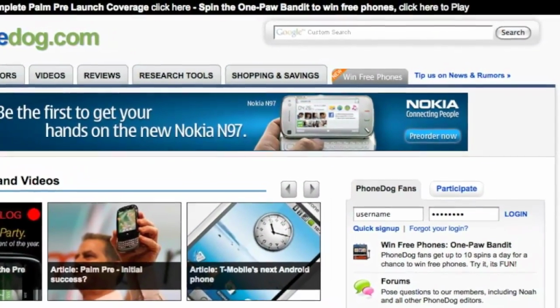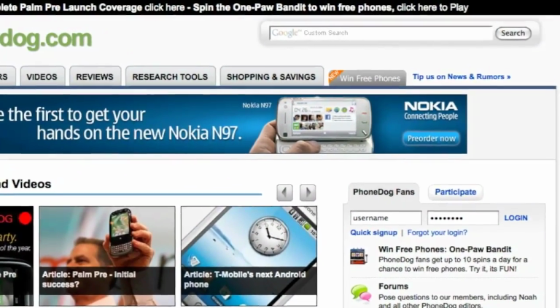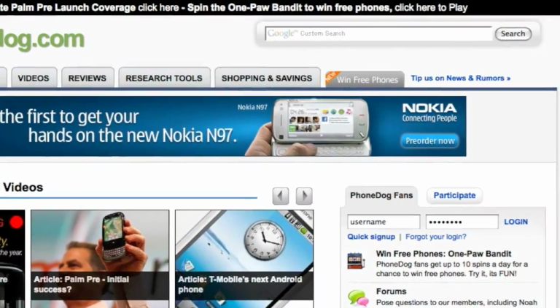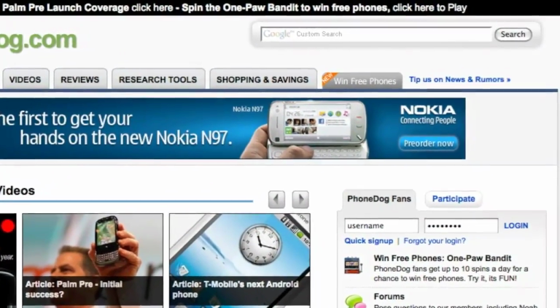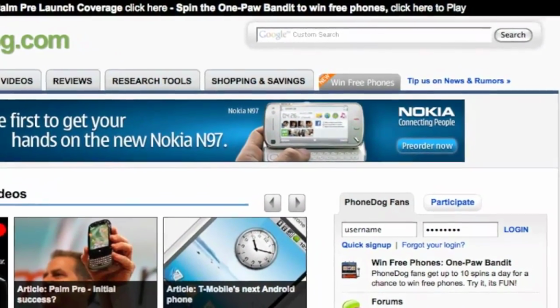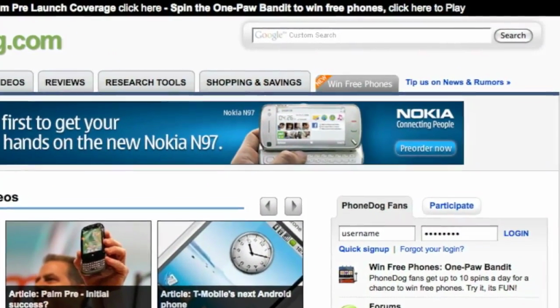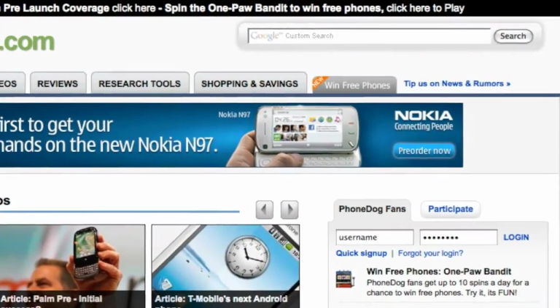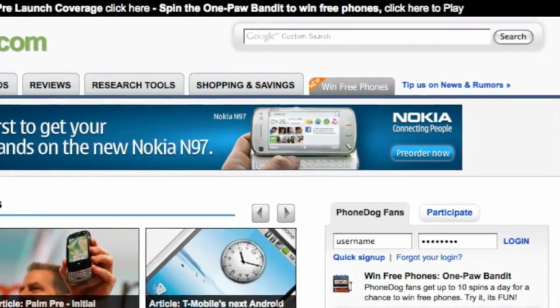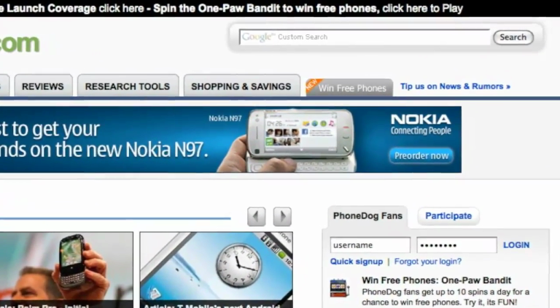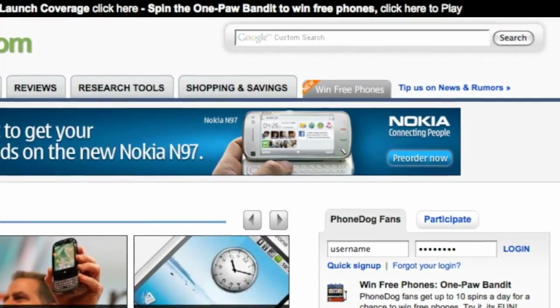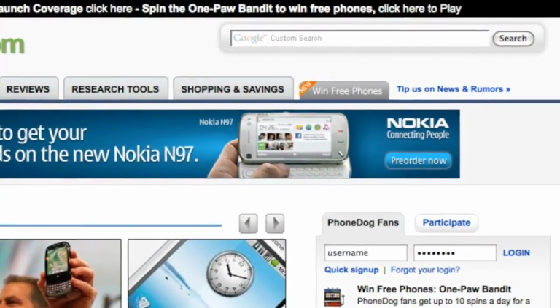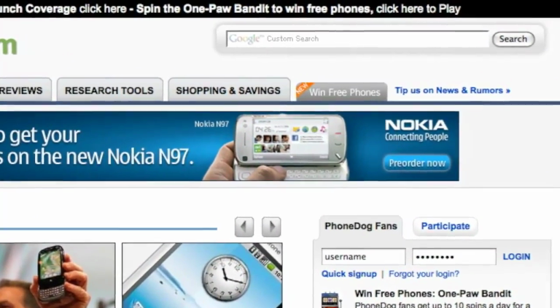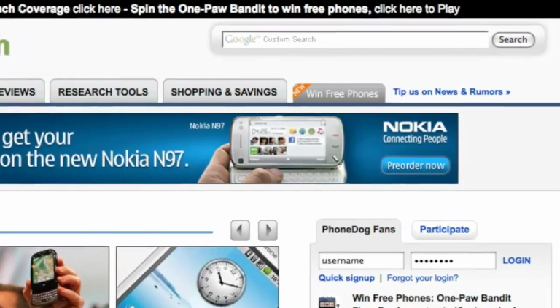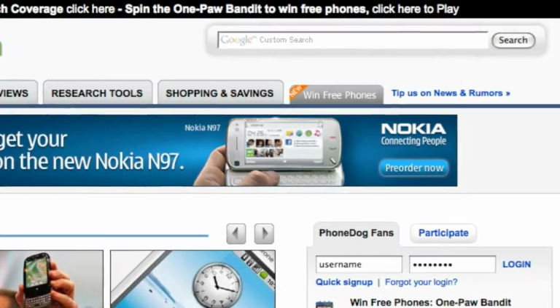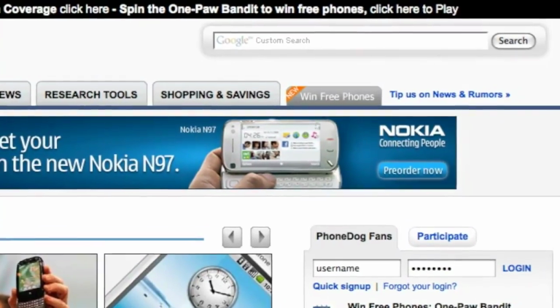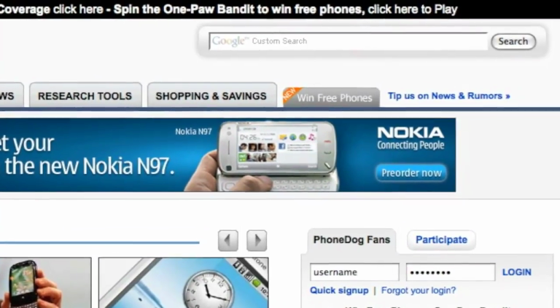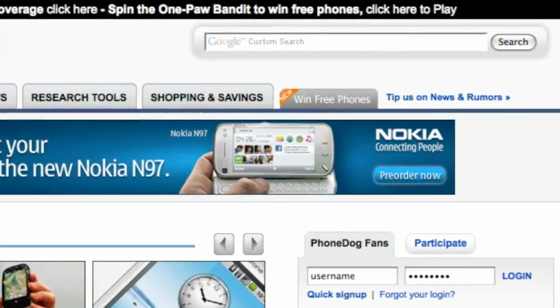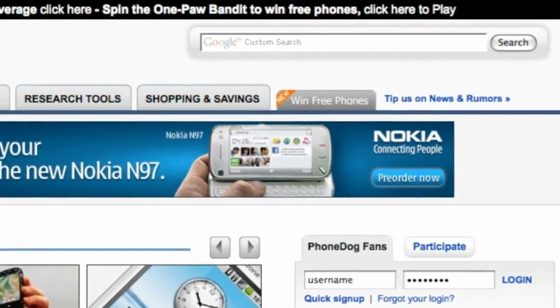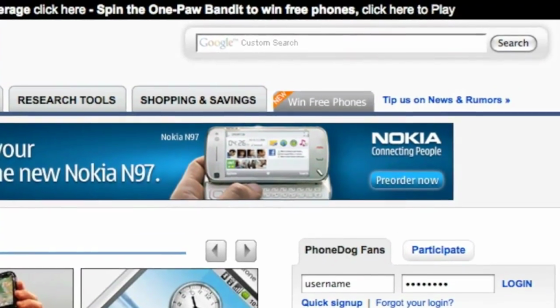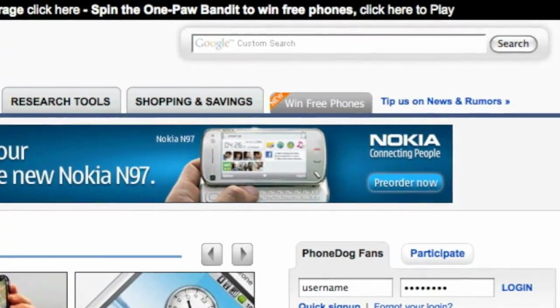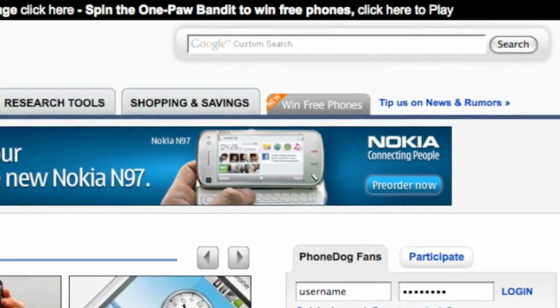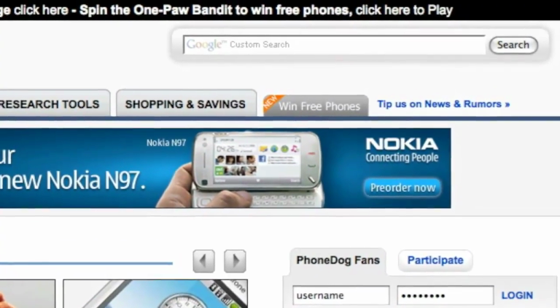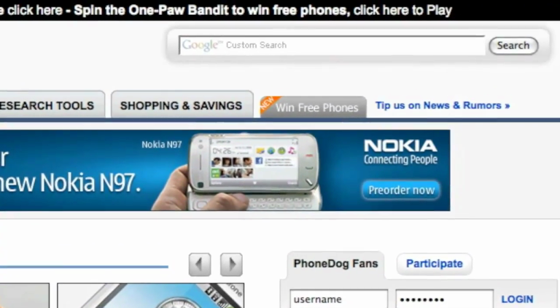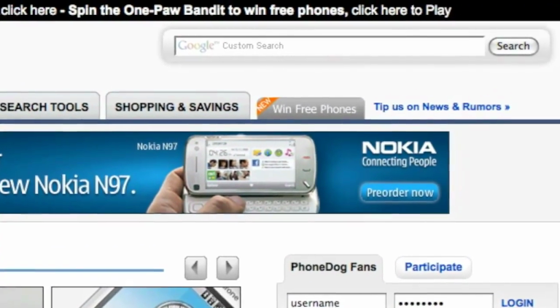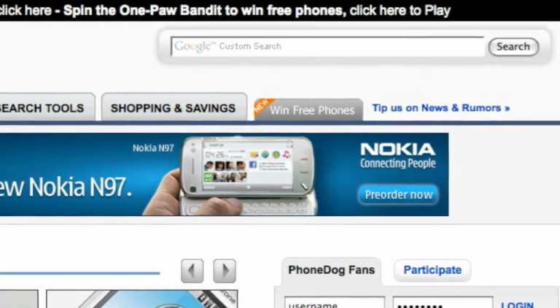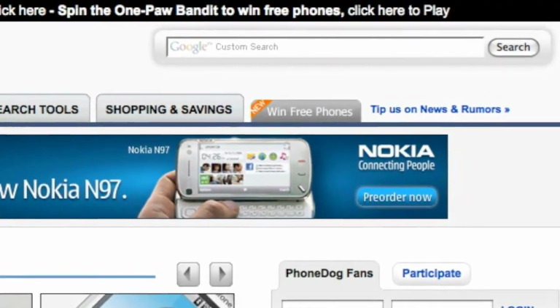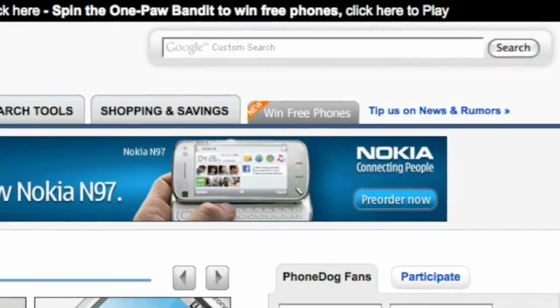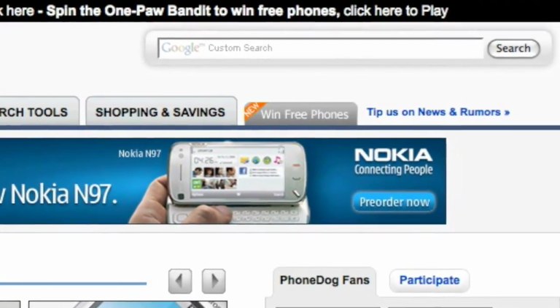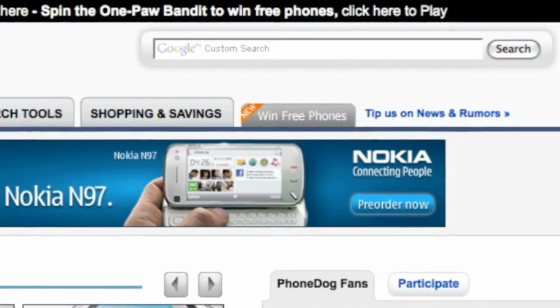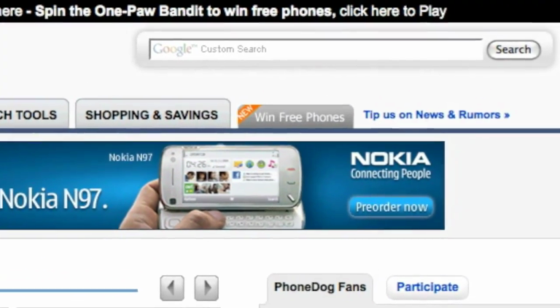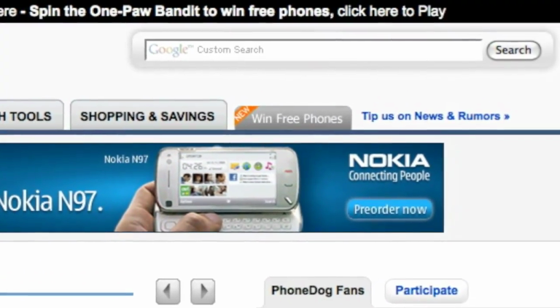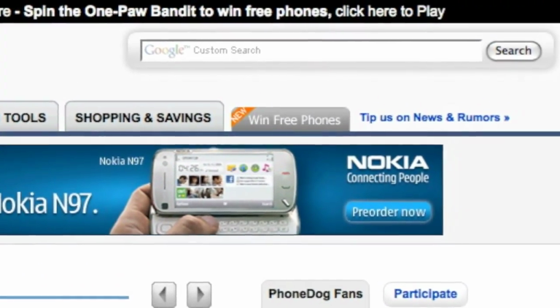Hey, at the end of this video, check out the new Phonedog.com home page and spin to win — play the OnePod Bandit, win free phones.